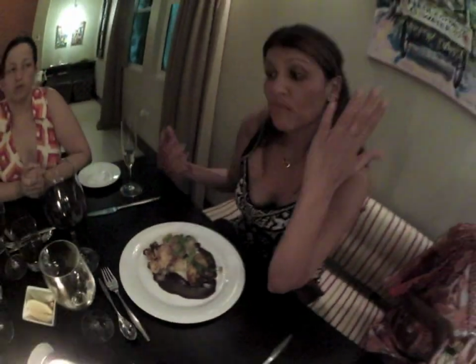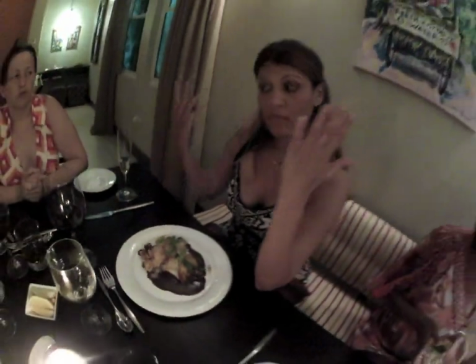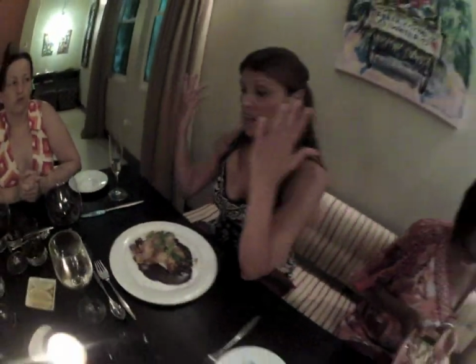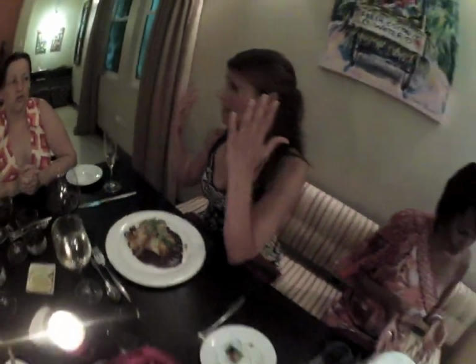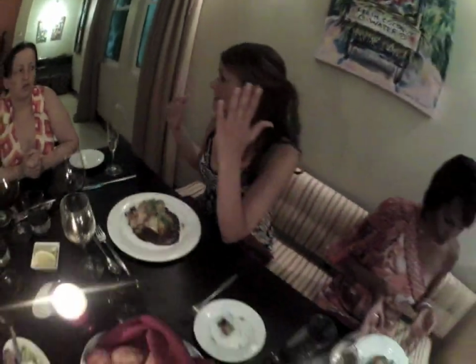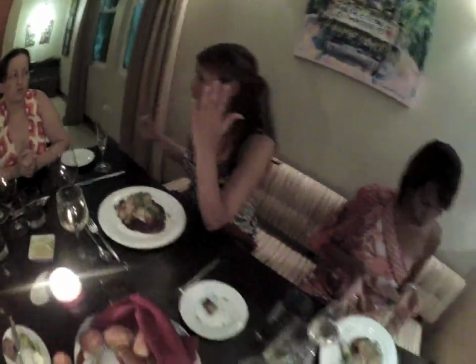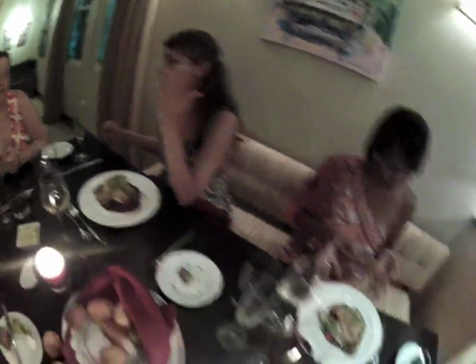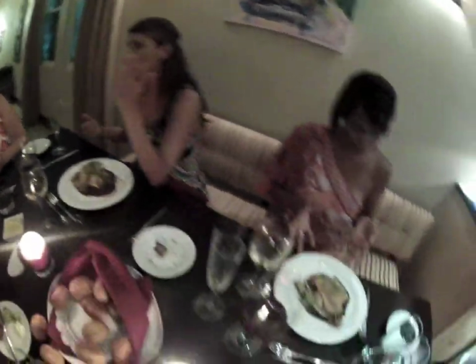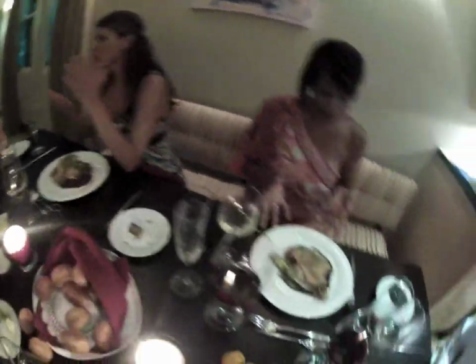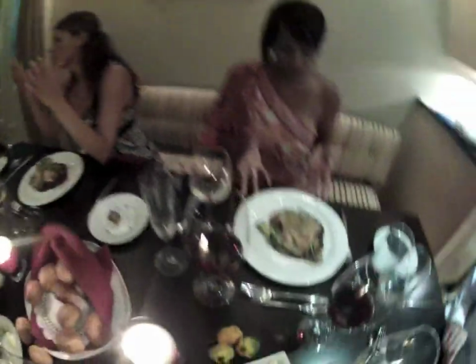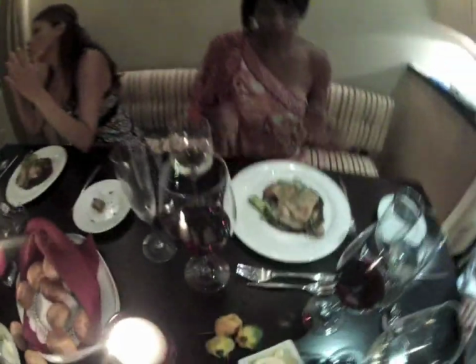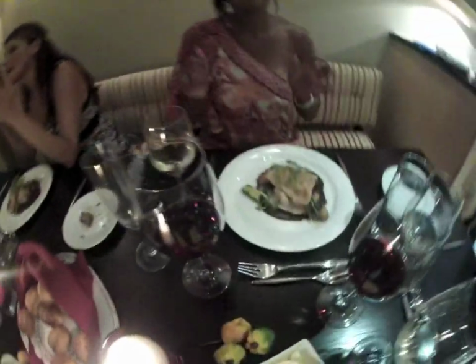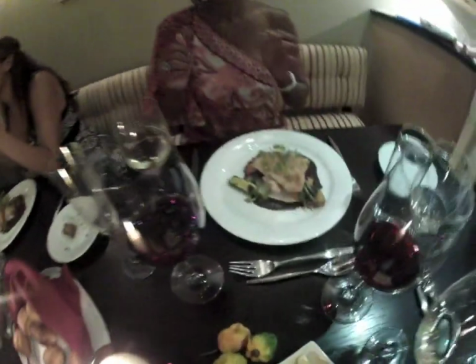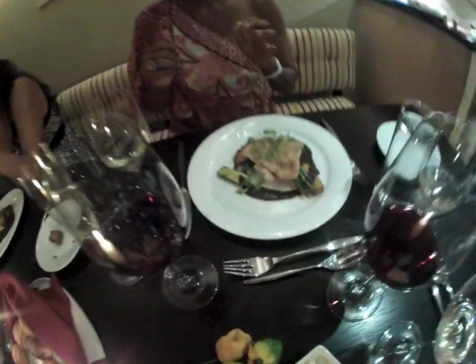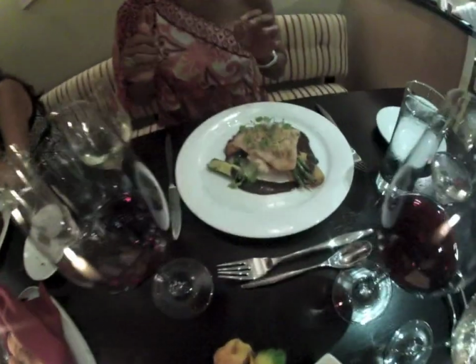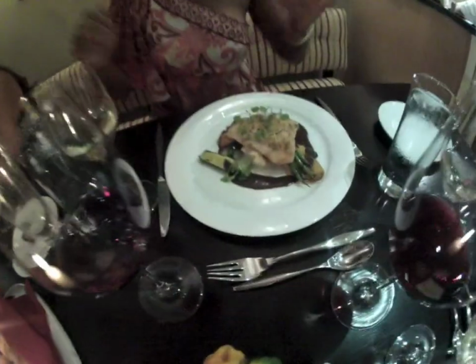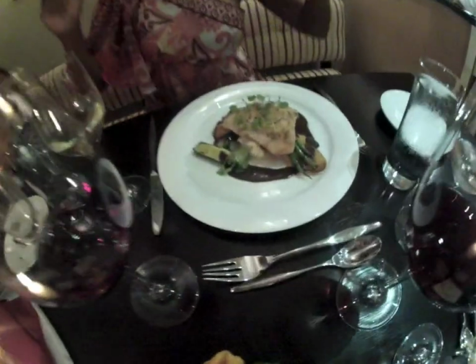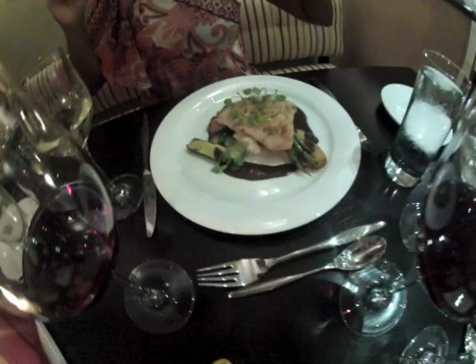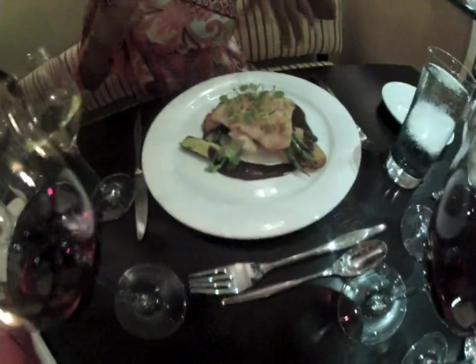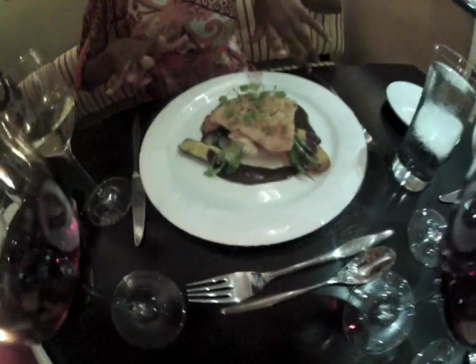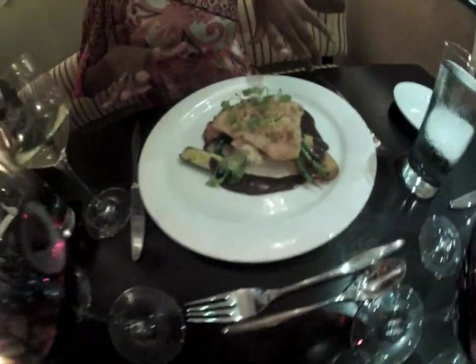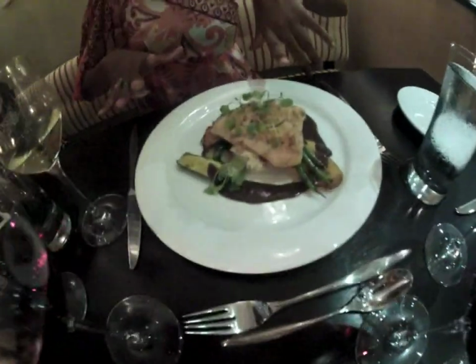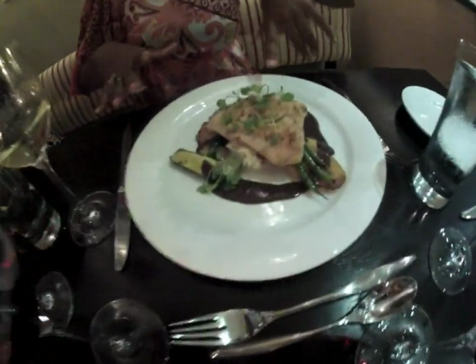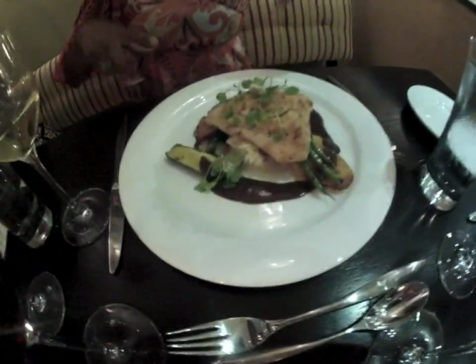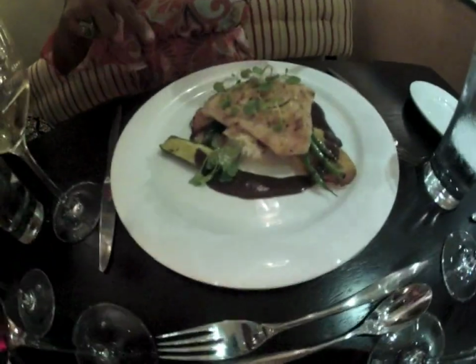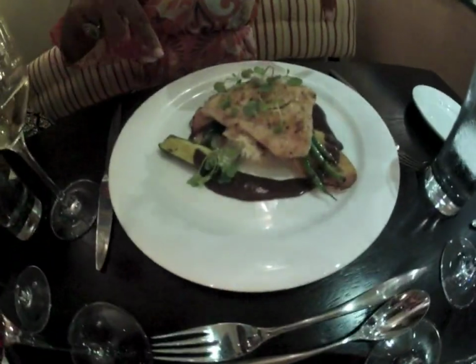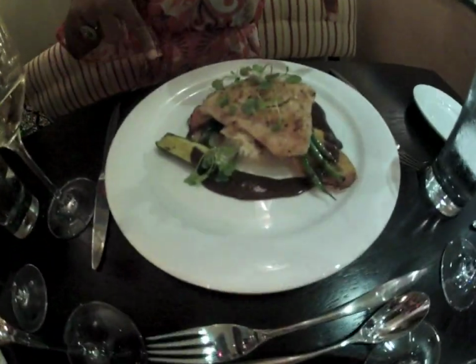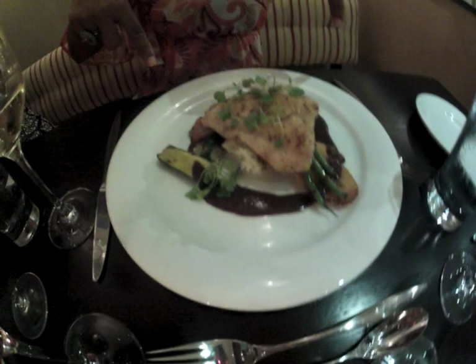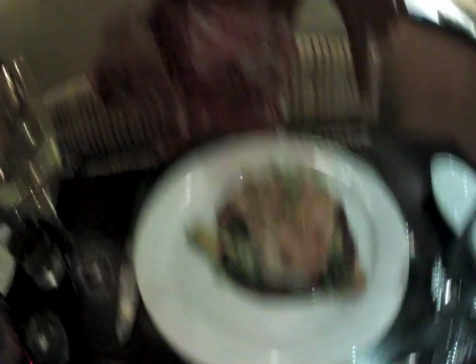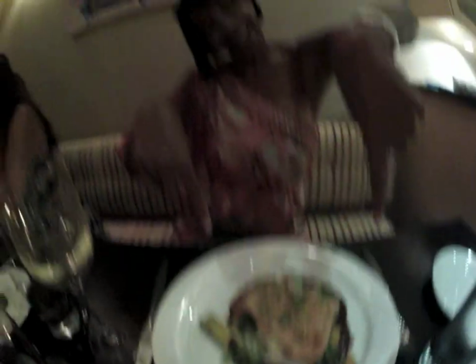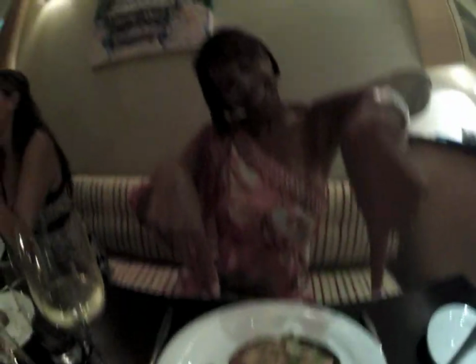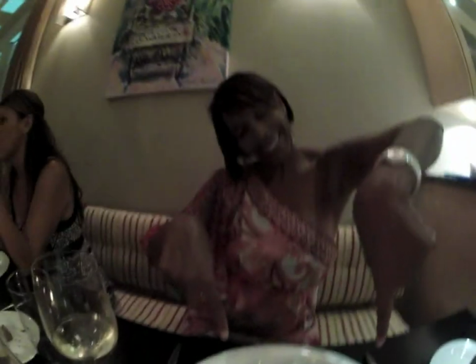Nothing like hosting your own private, luxurious dinner party at your beachside retreat.